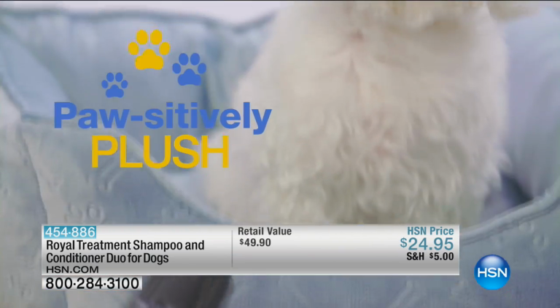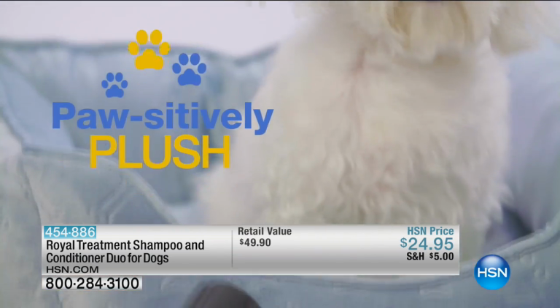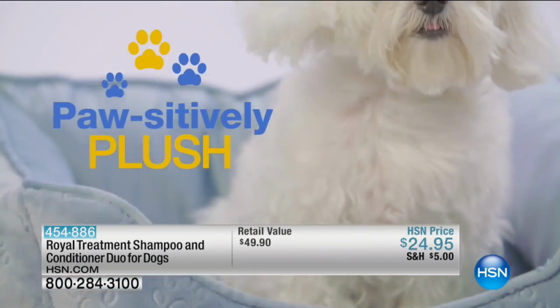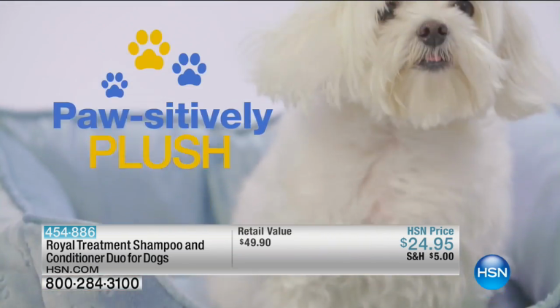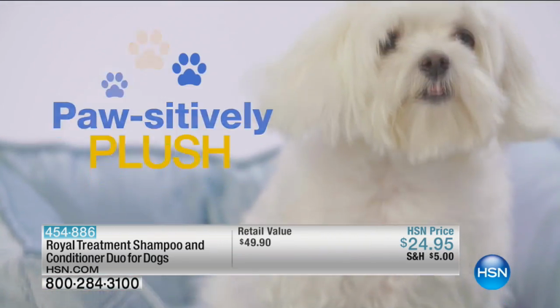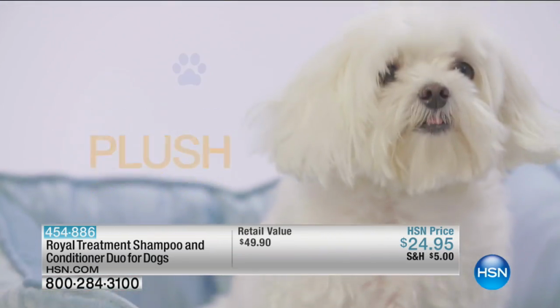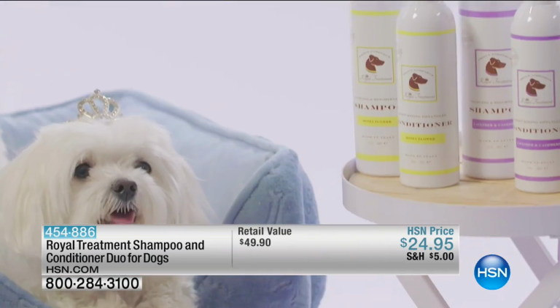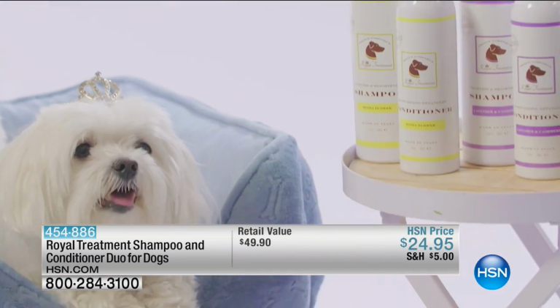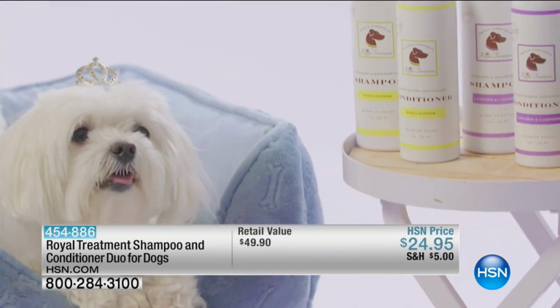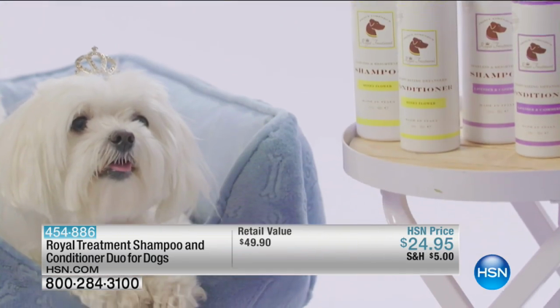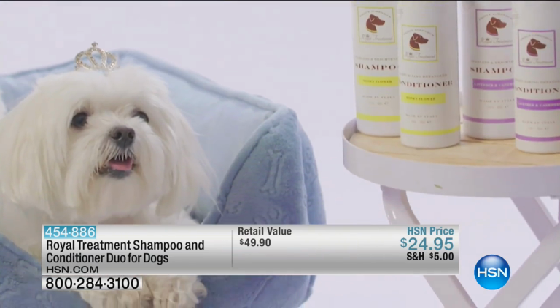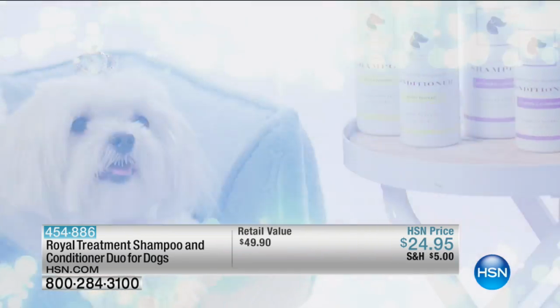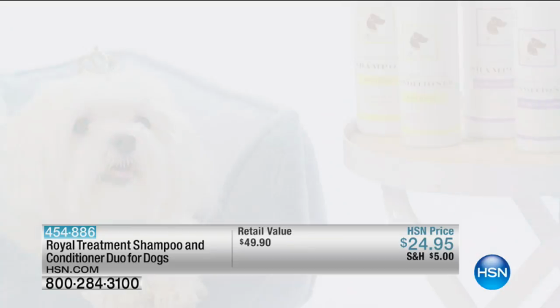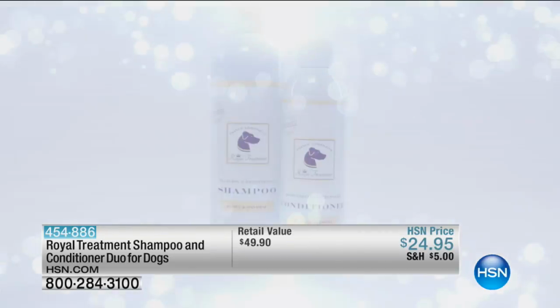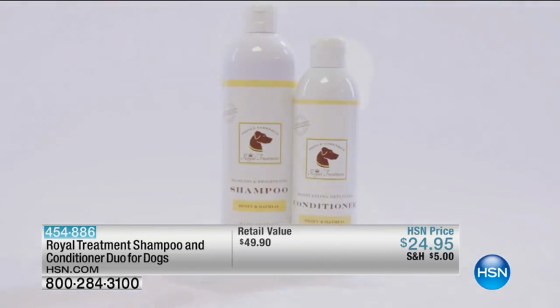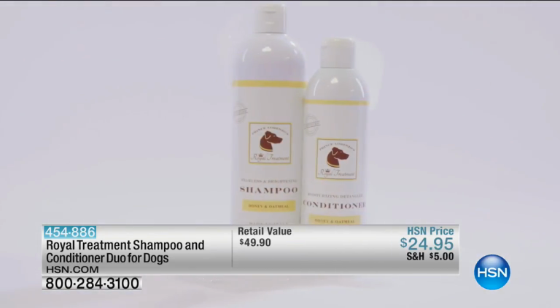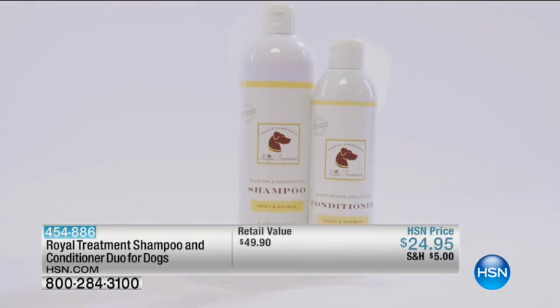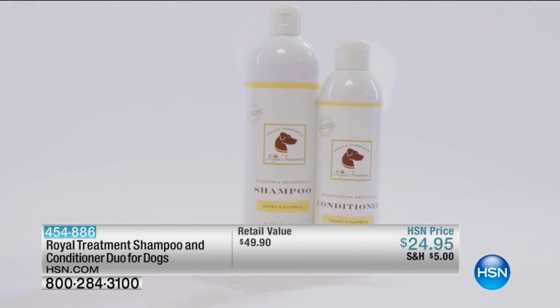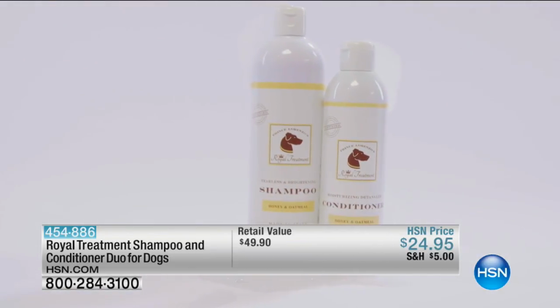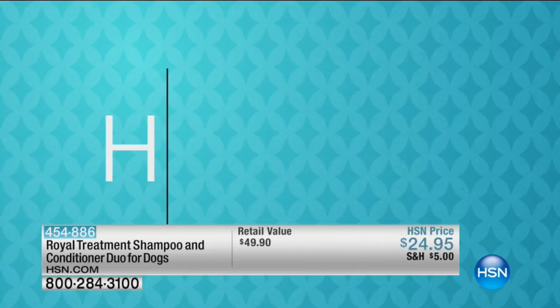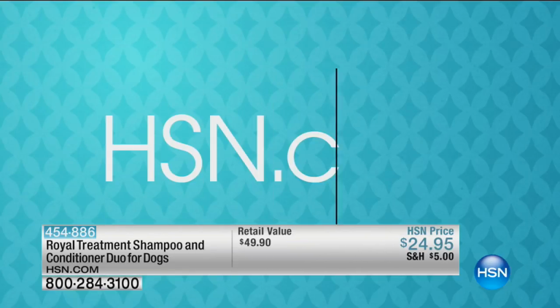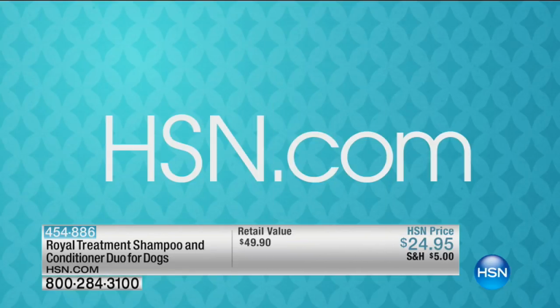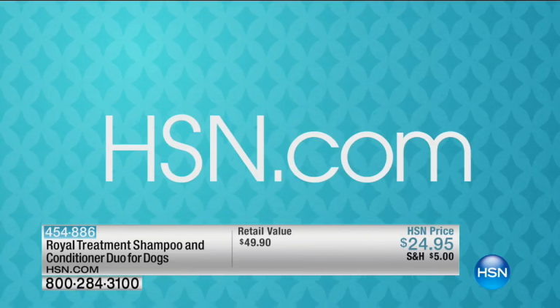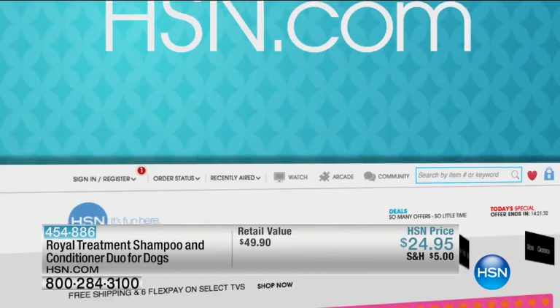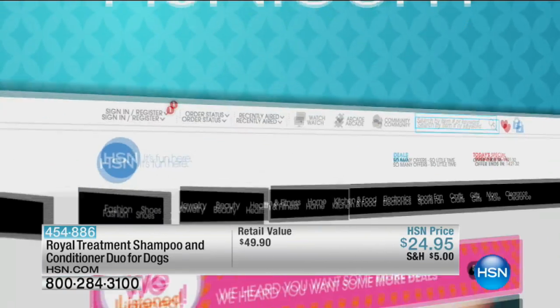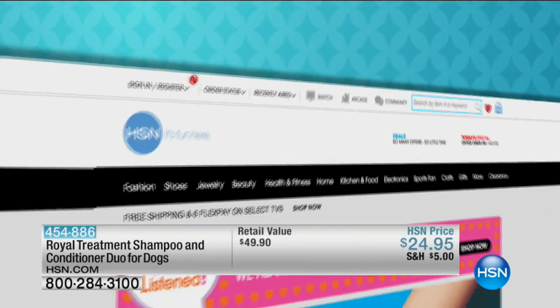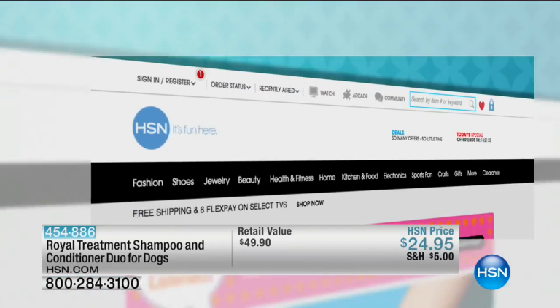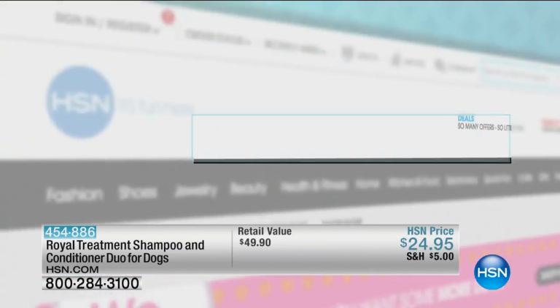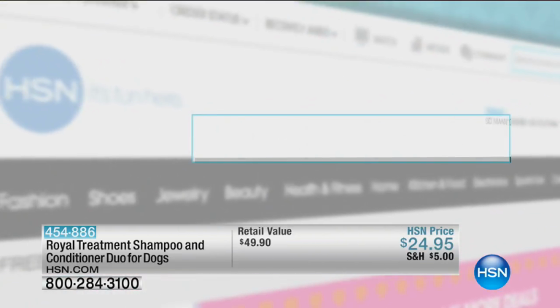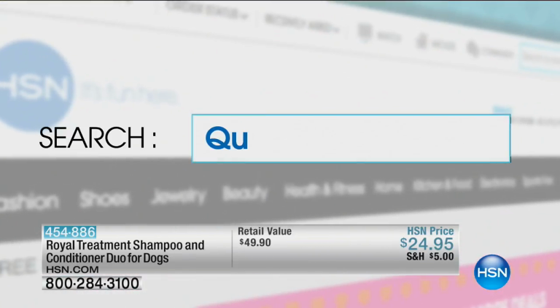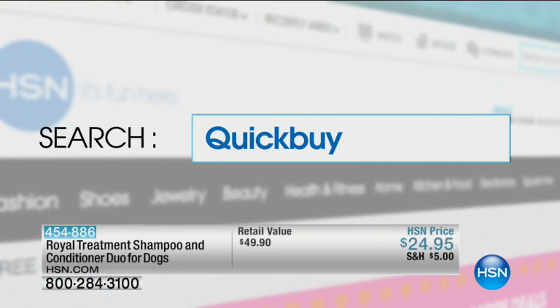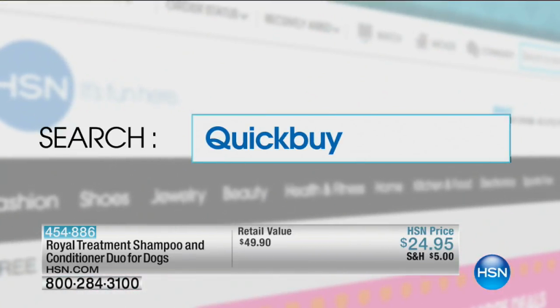Give your best friend luxurious, silky soft hair. The results are positively plush. Search QuickBuy at hsn.com.